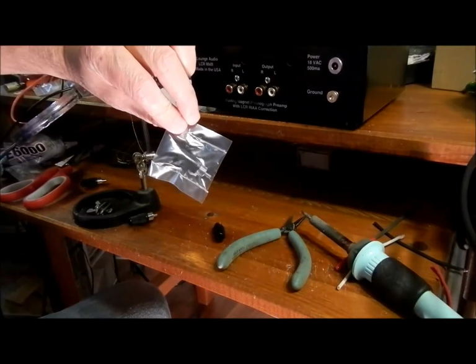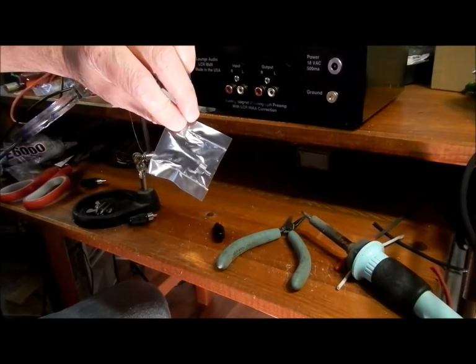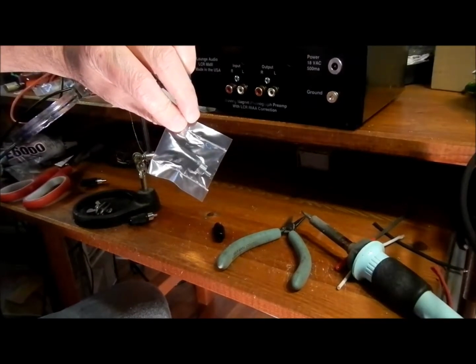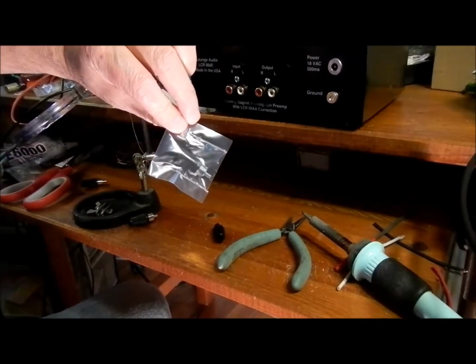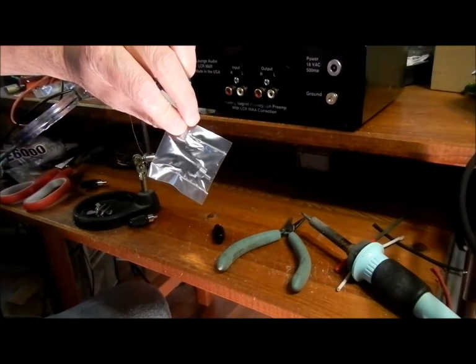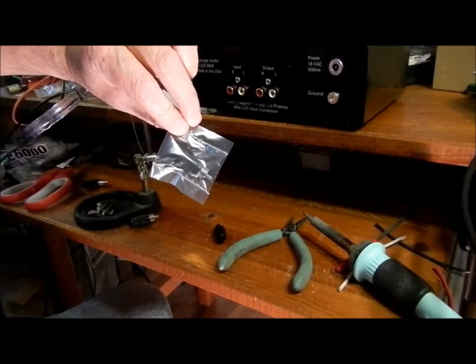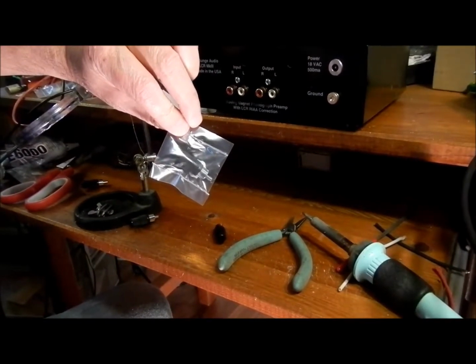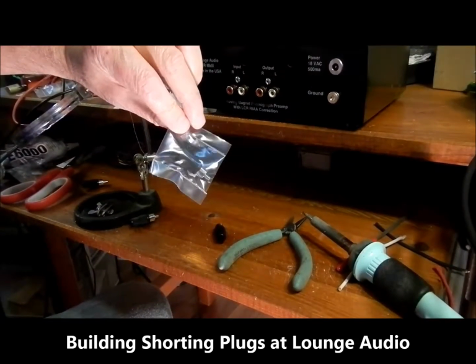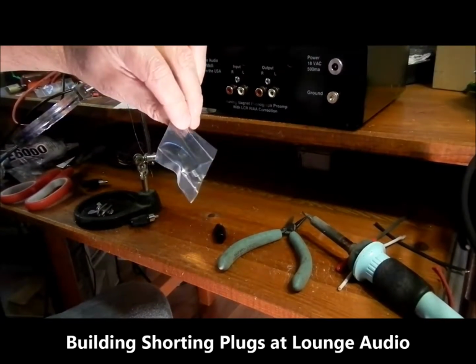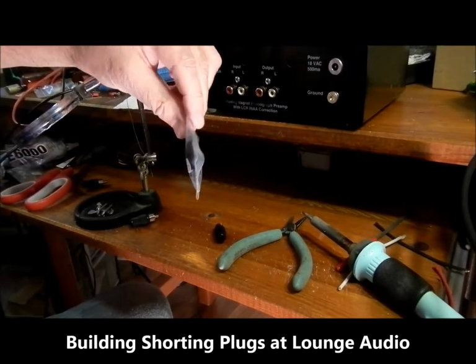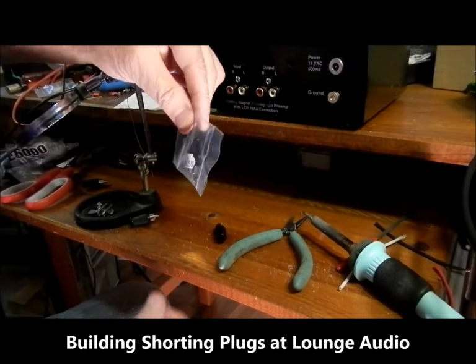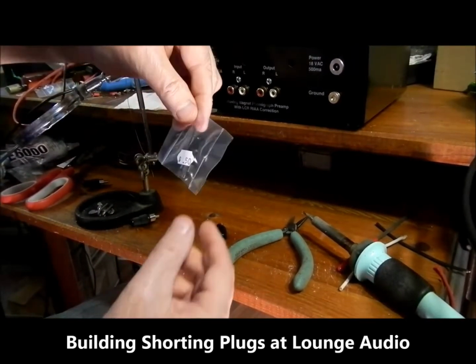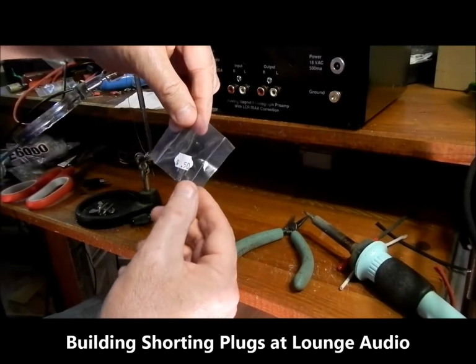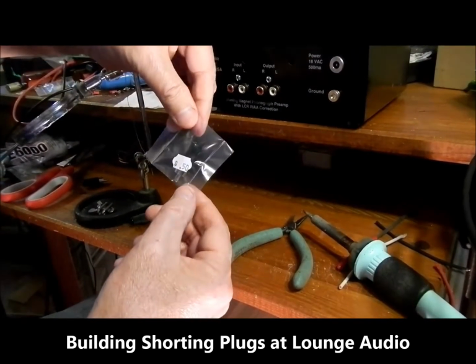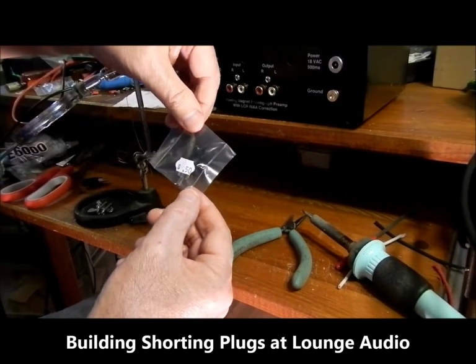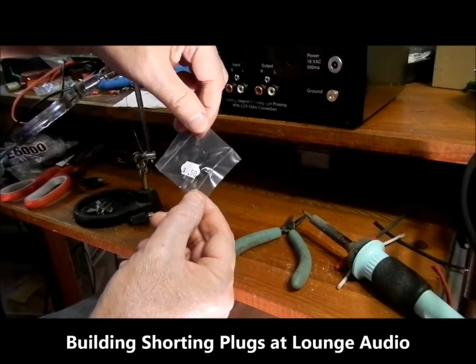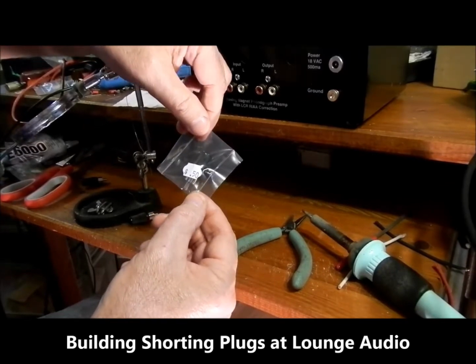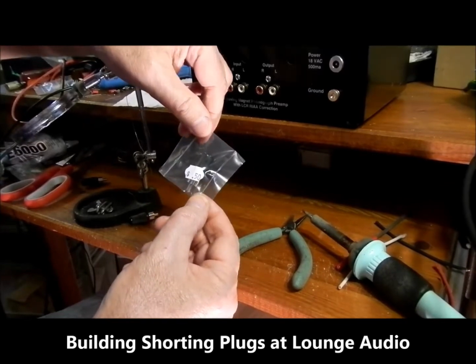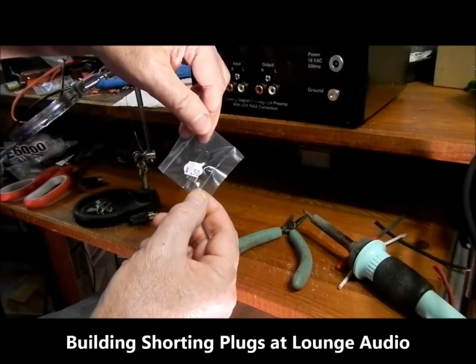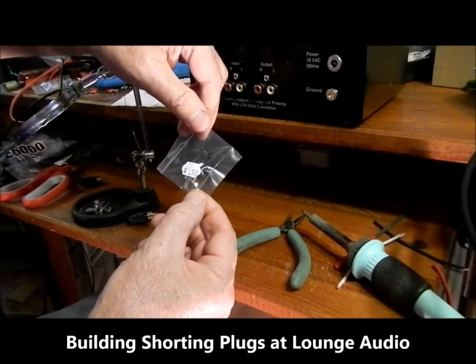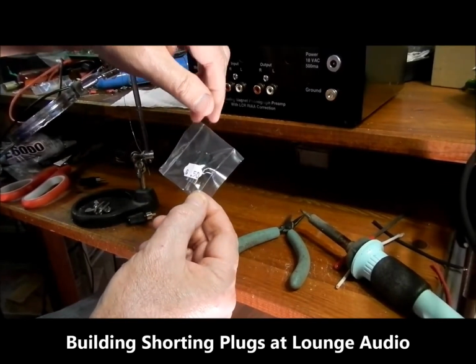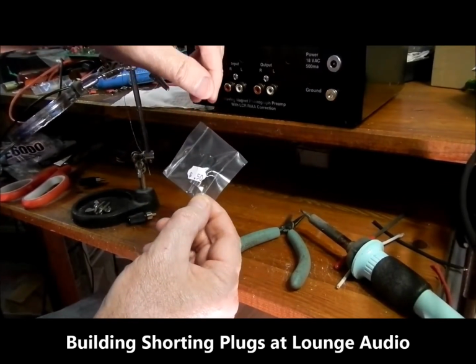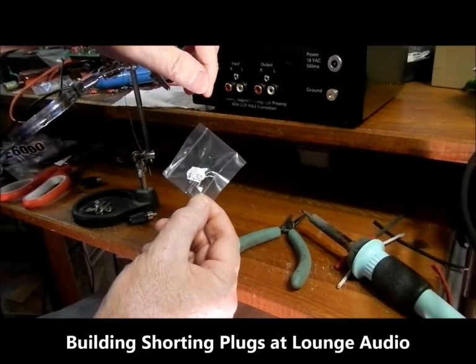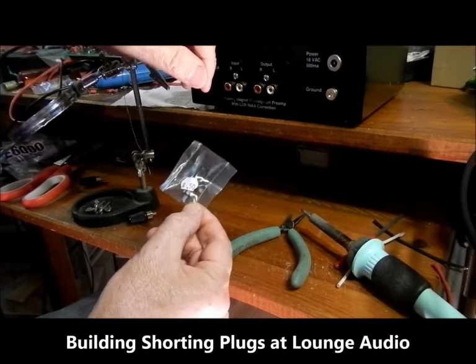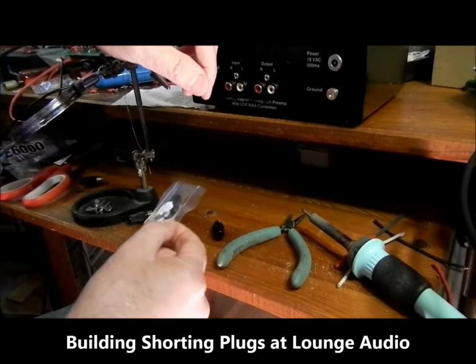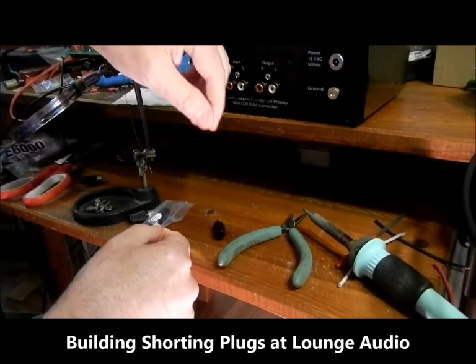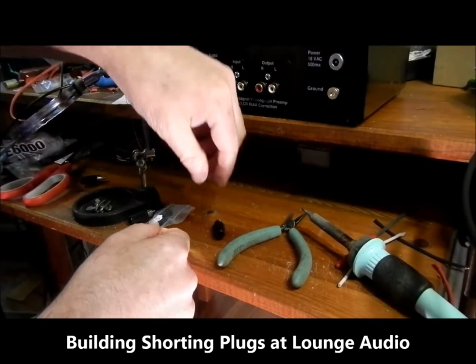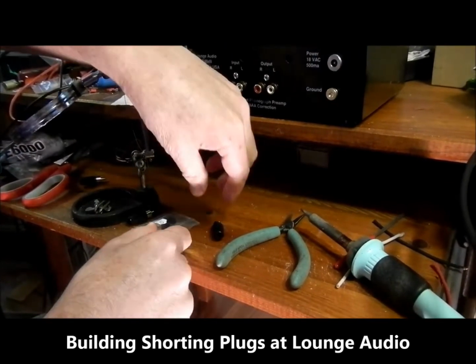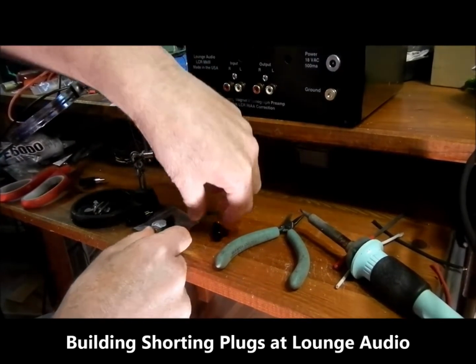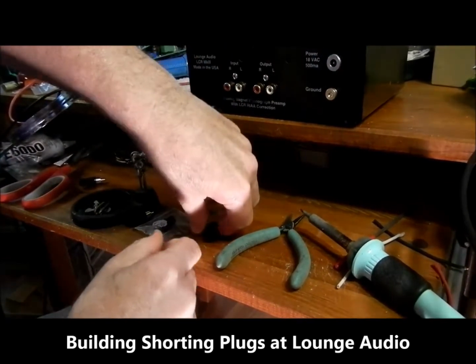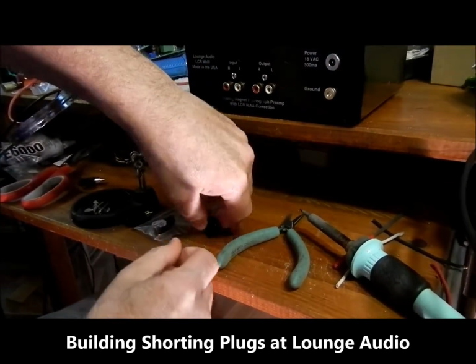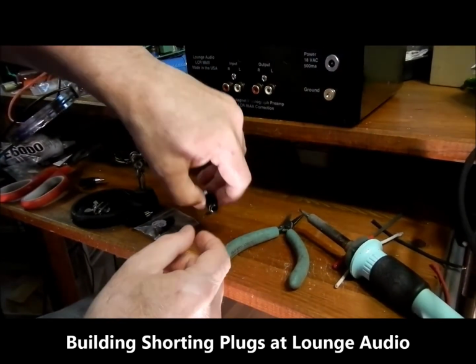These are RCA plugs. We will make these into shorting plugs to verify the quiet operation of a phonostage.